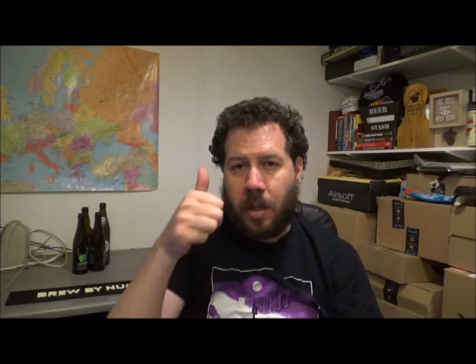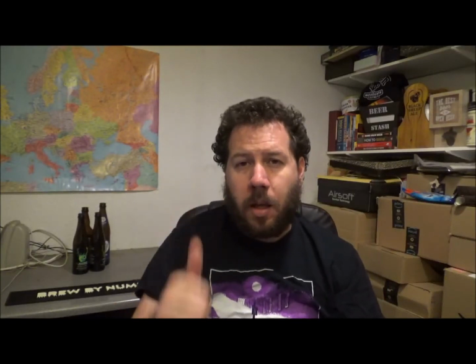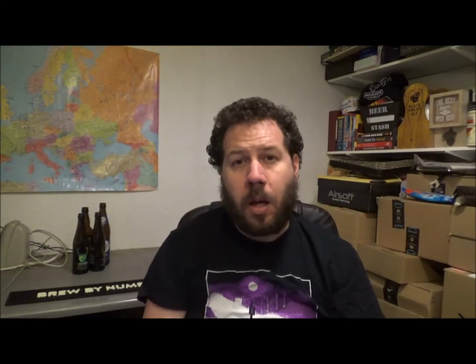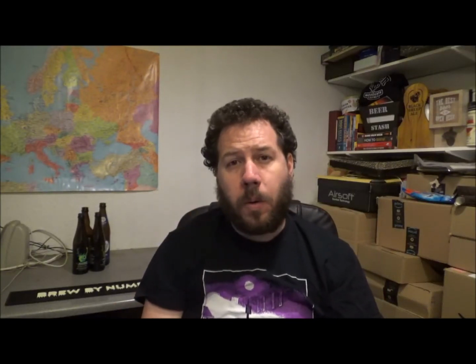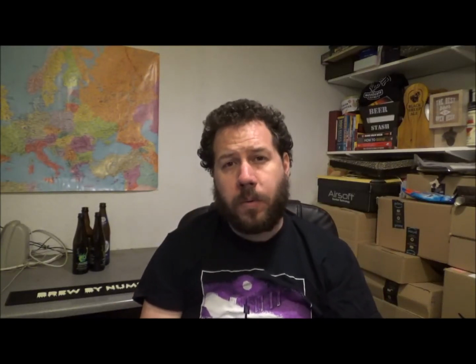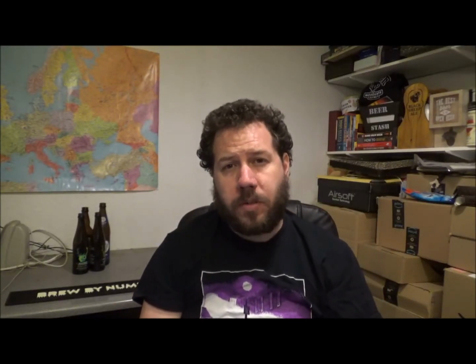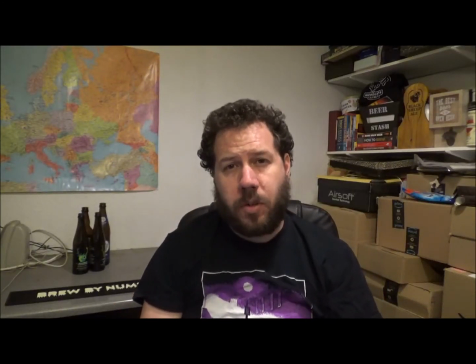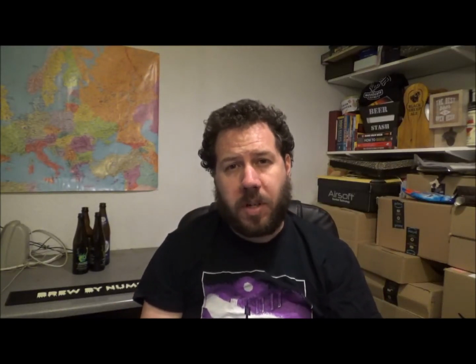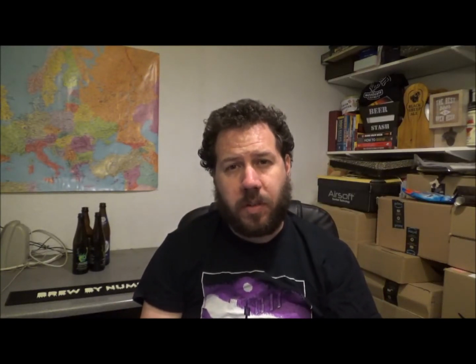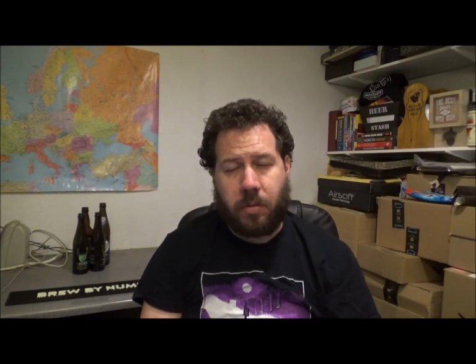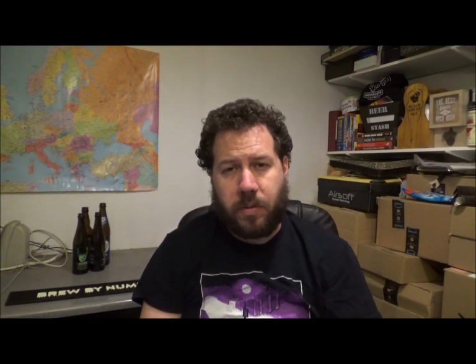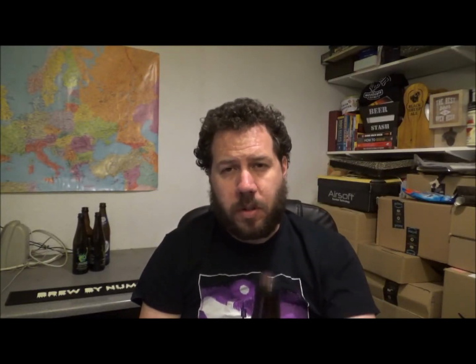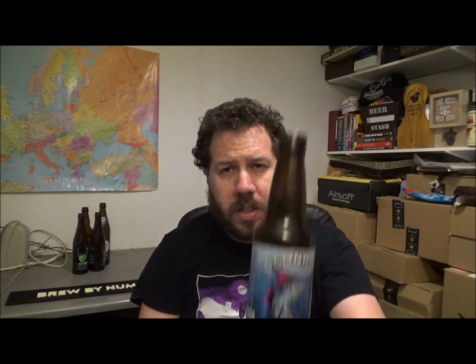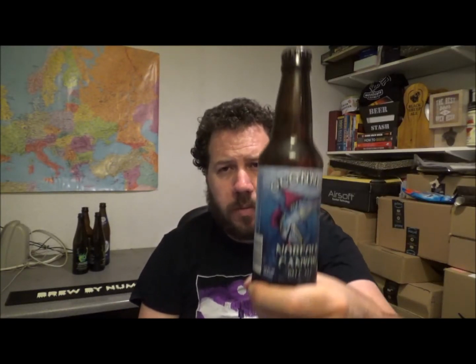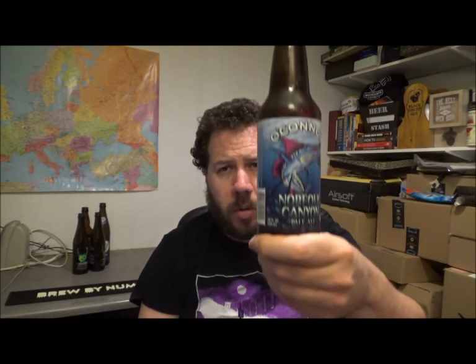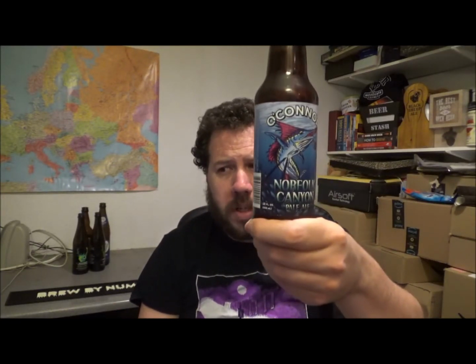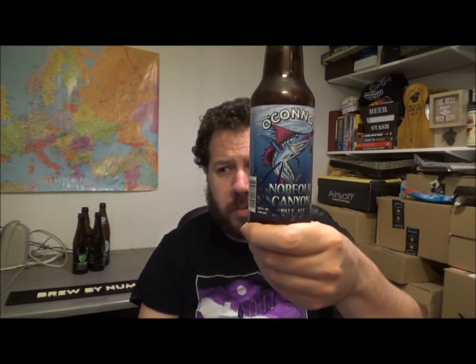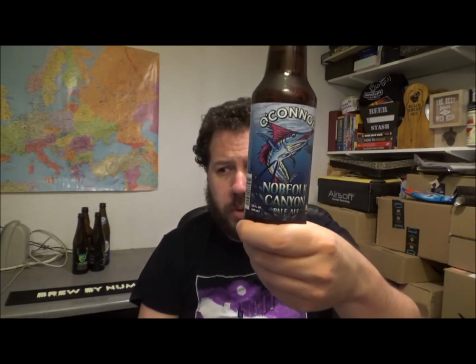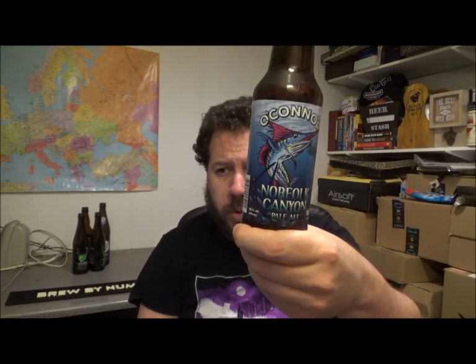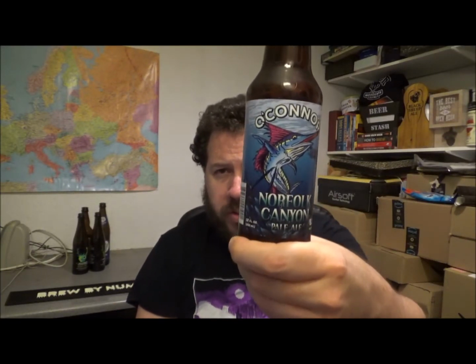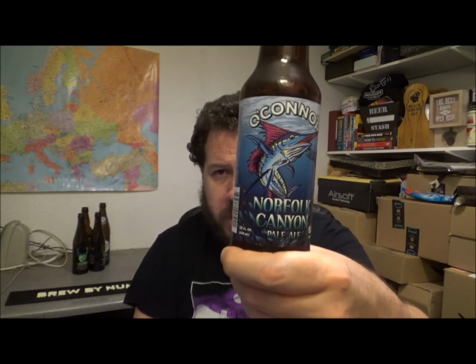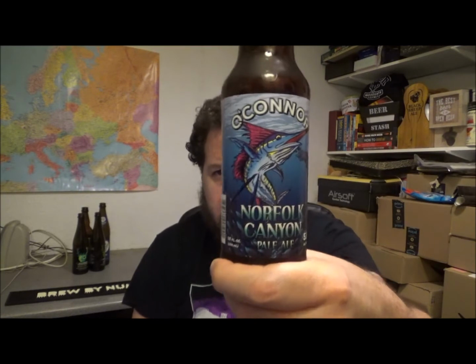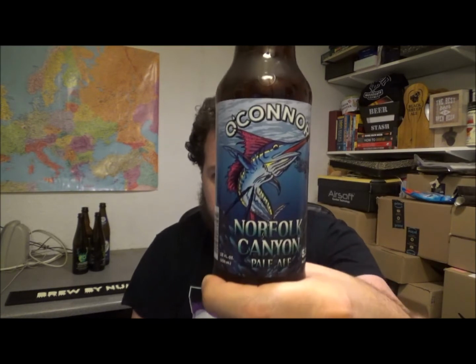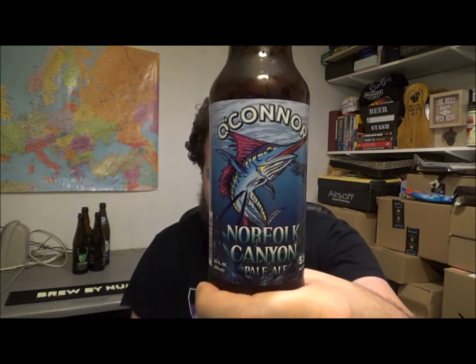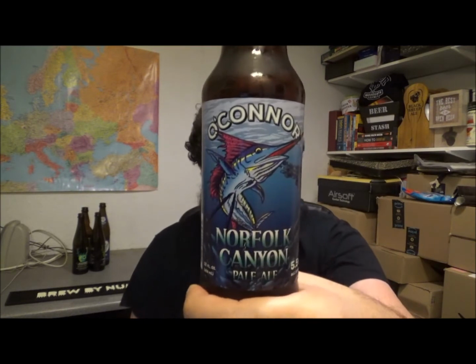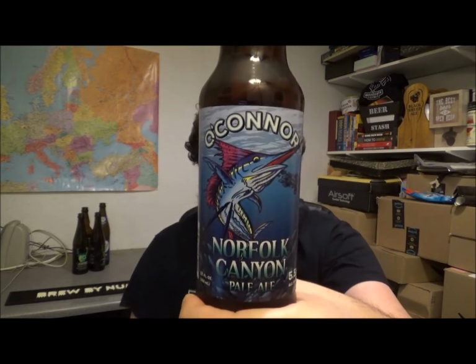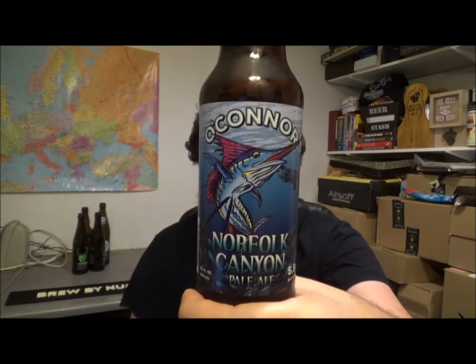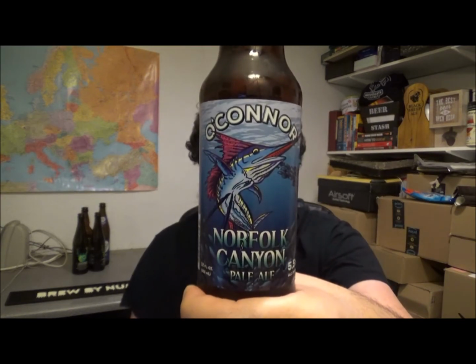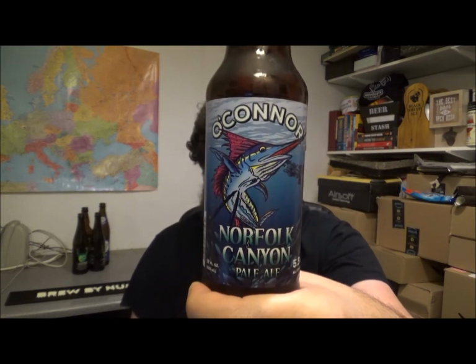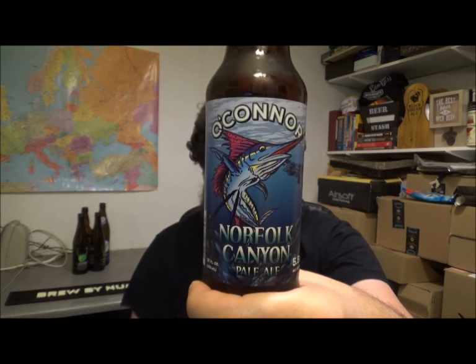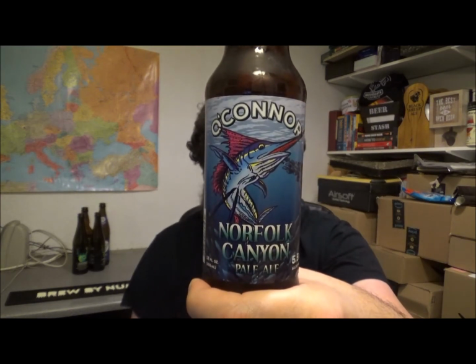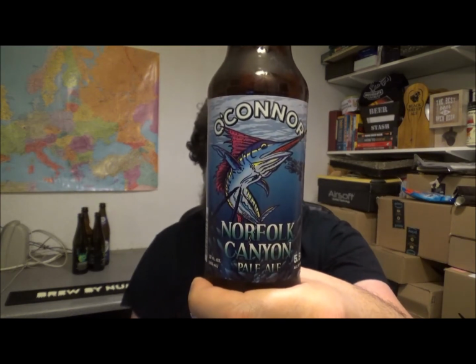Hello all, thanks for joining me for another review. Today I've got a beer from a new brewery for me — it's from the O'Connor Brewing Company.